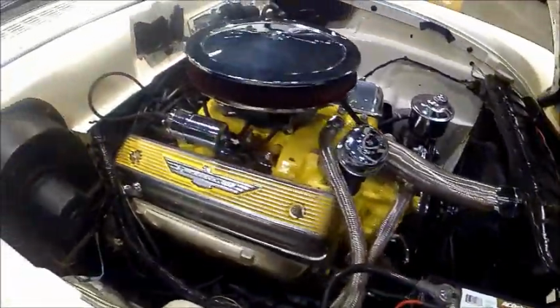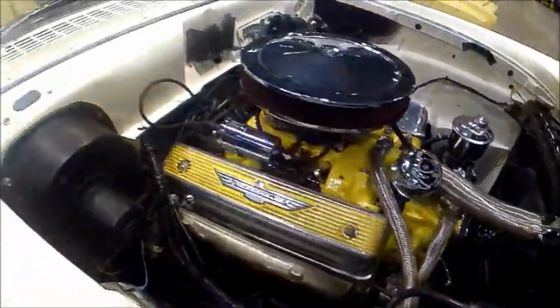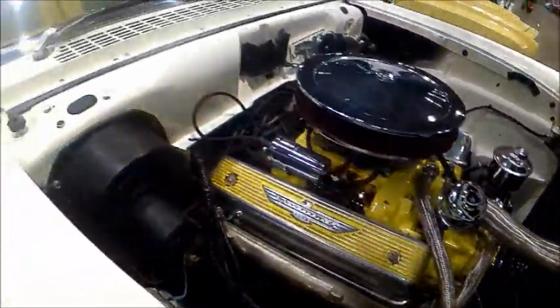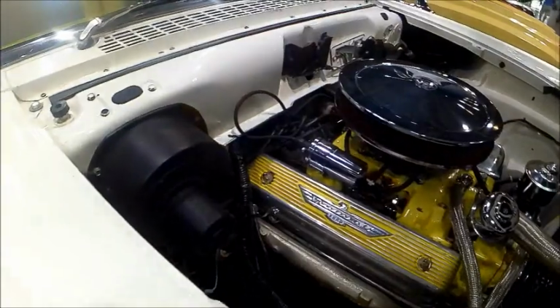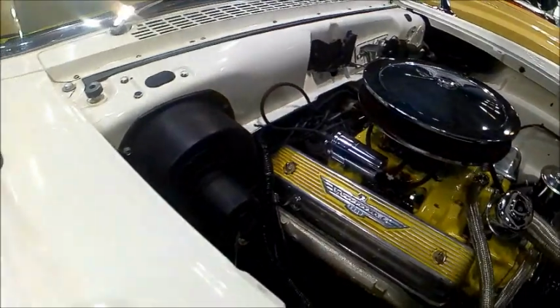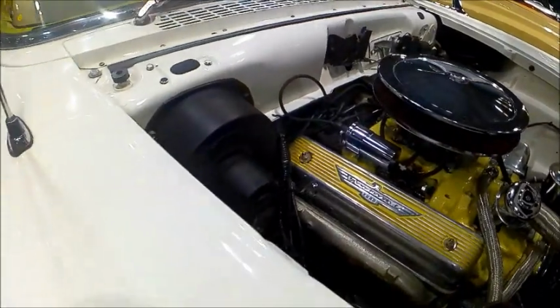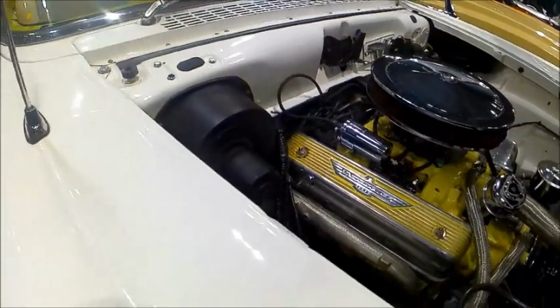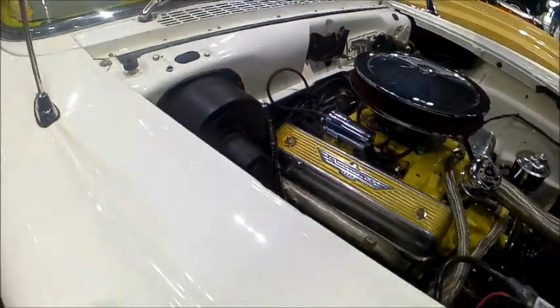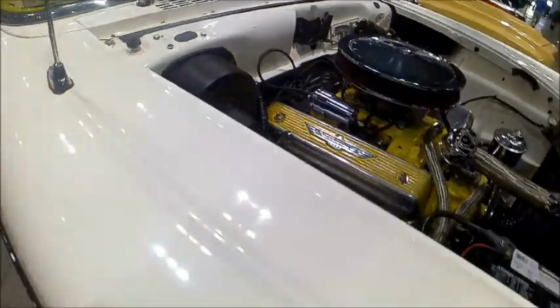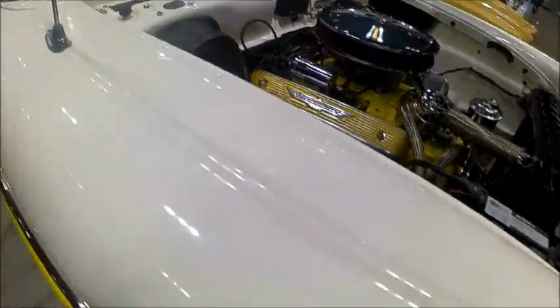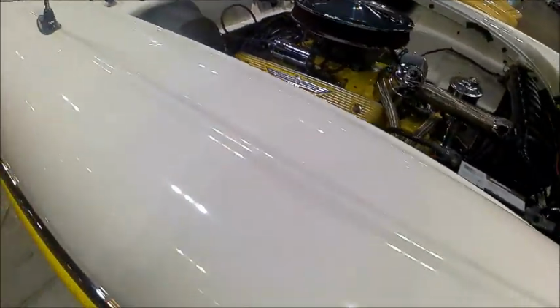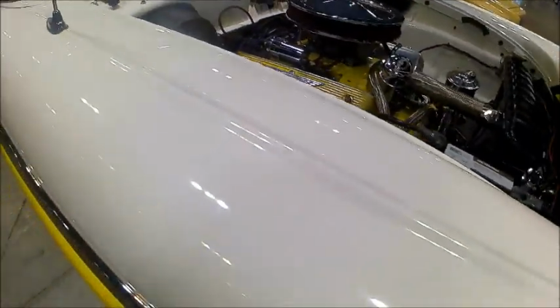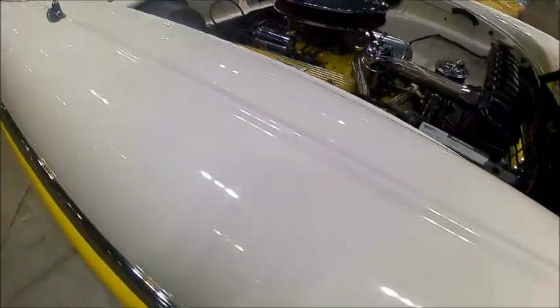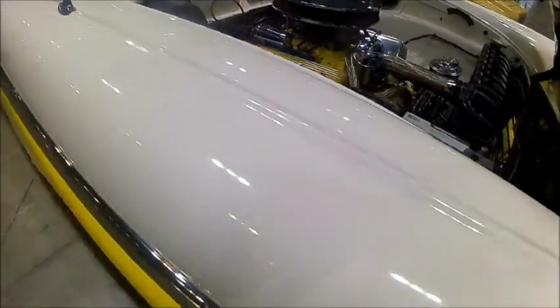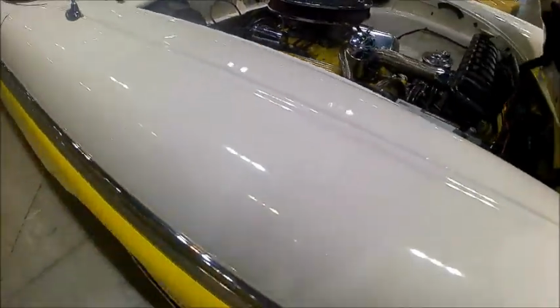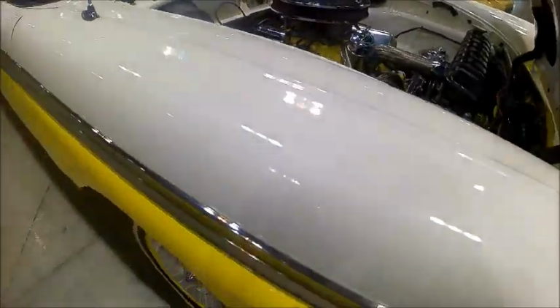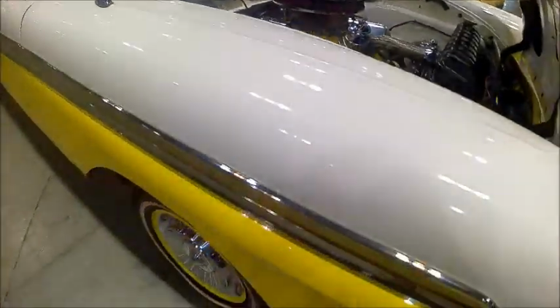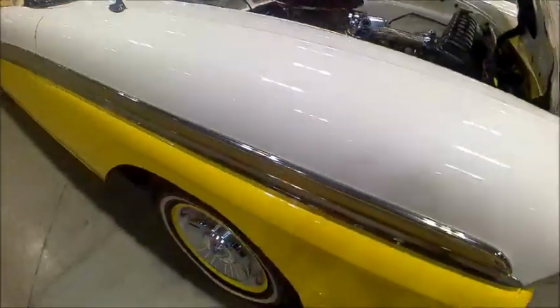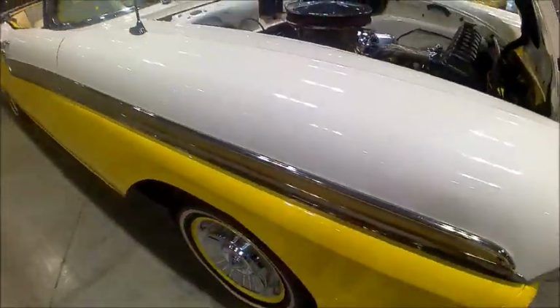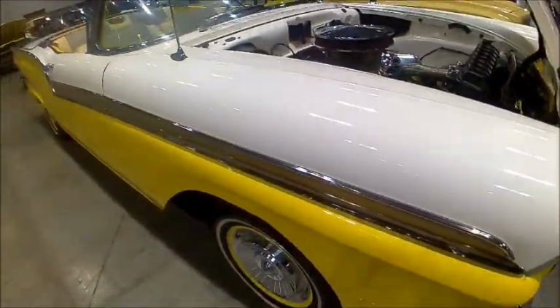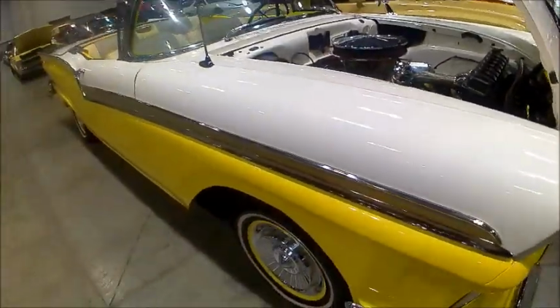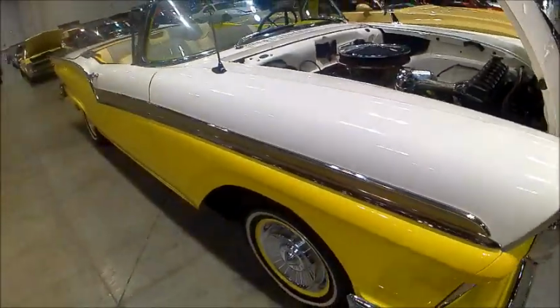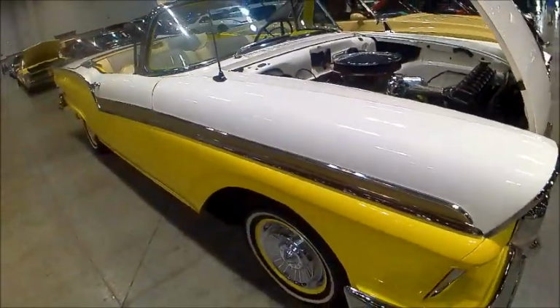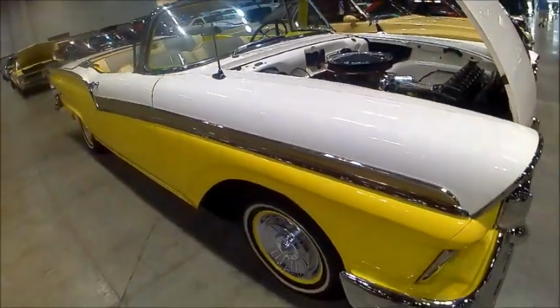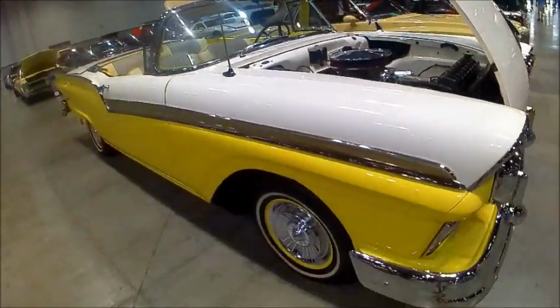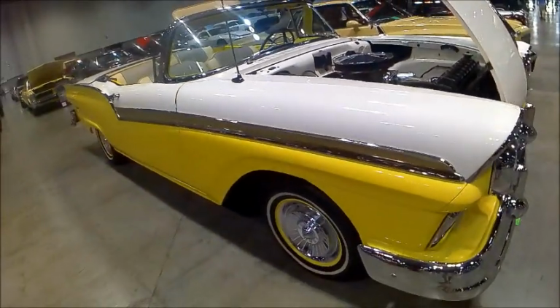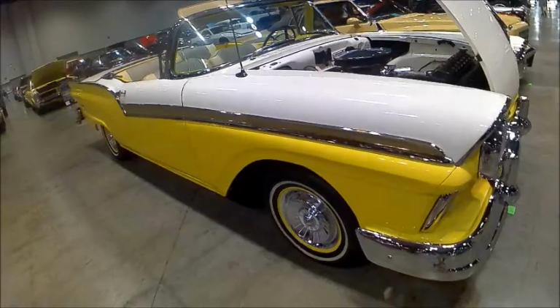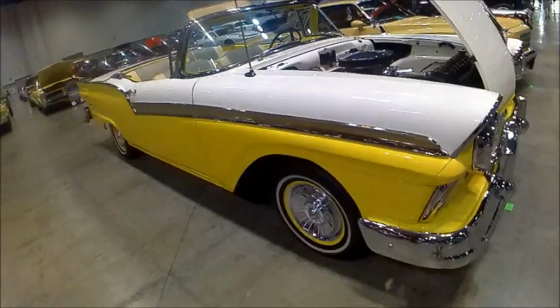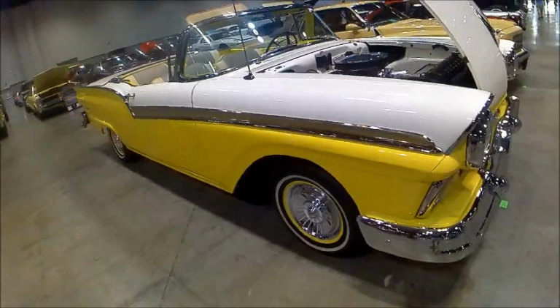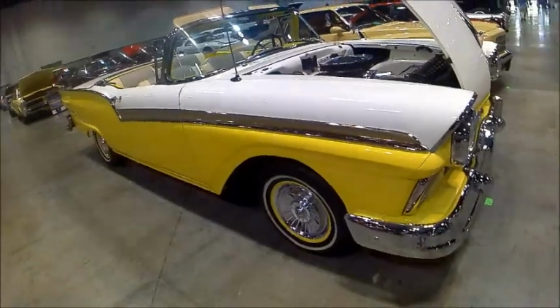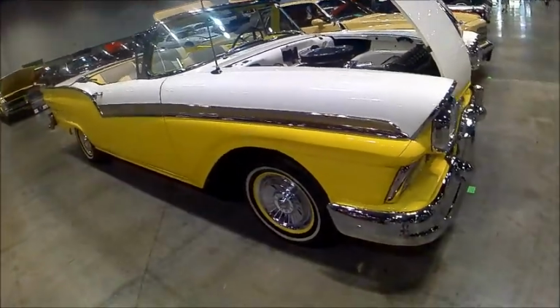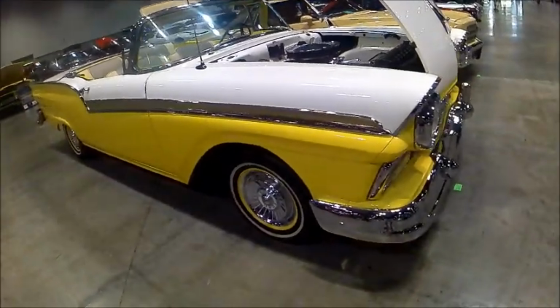And another look at the dressed-up engine there — very nice.